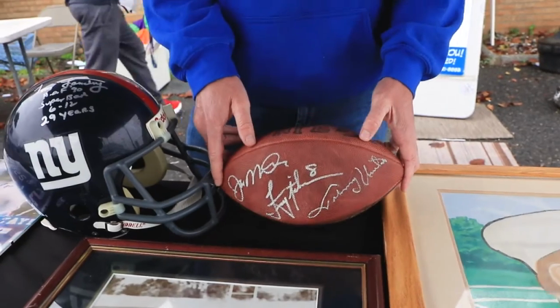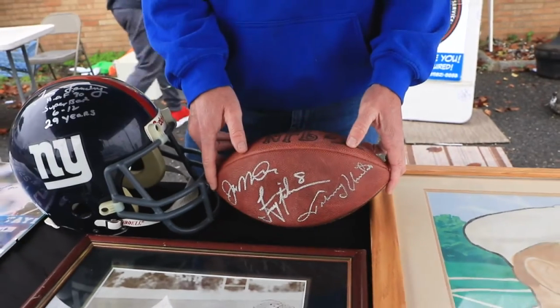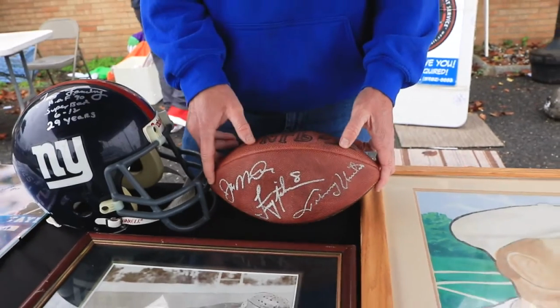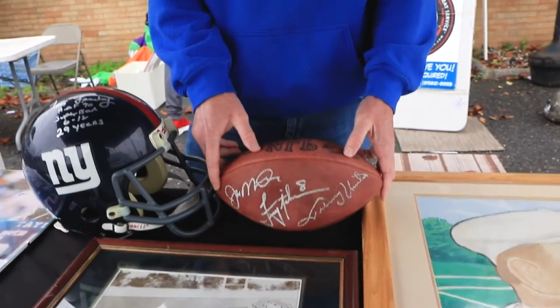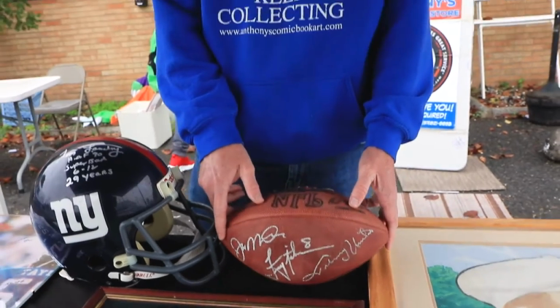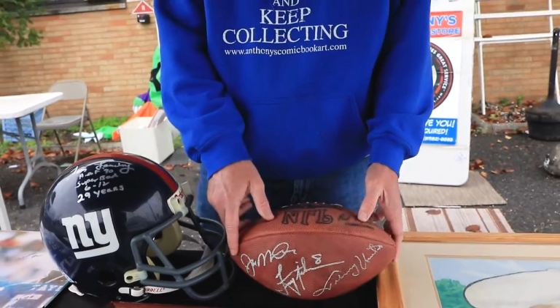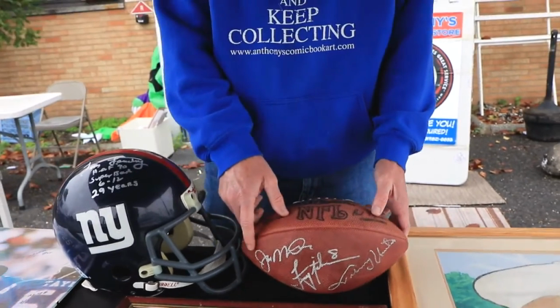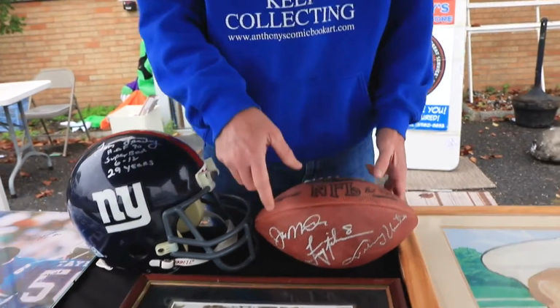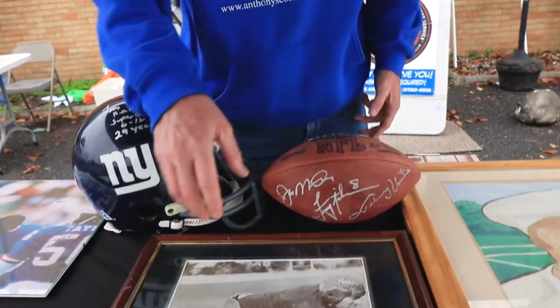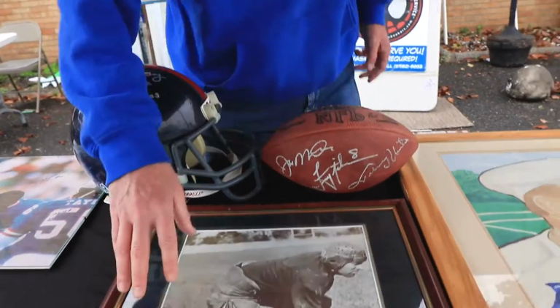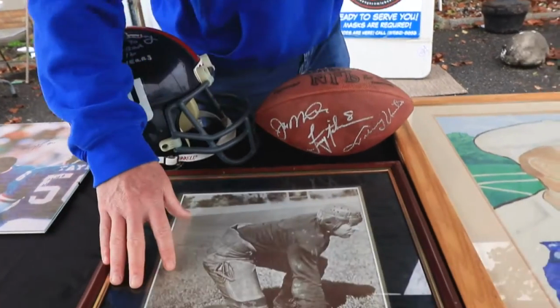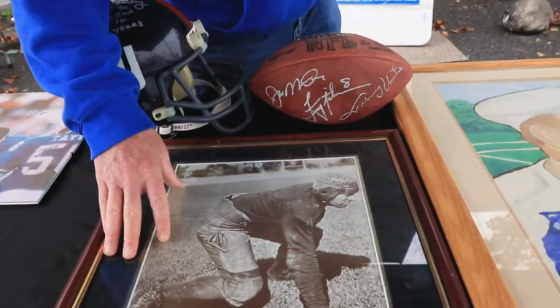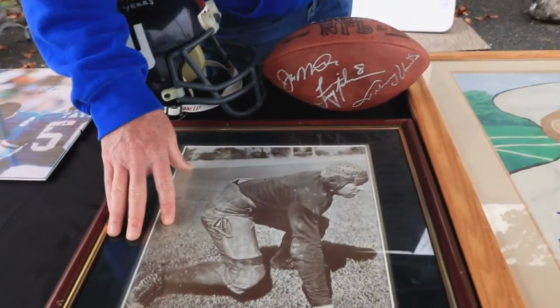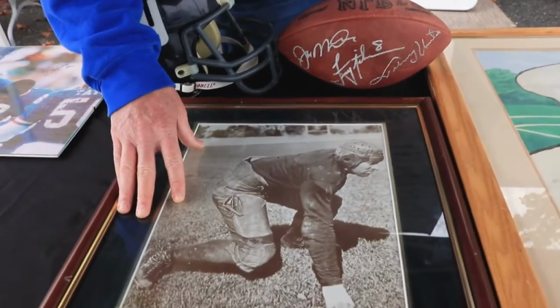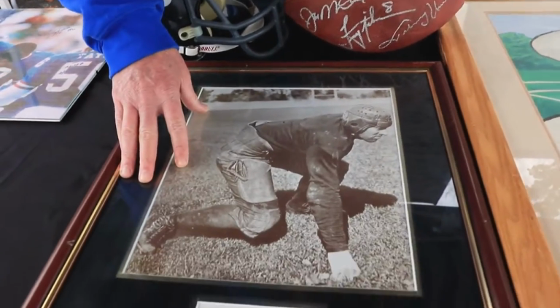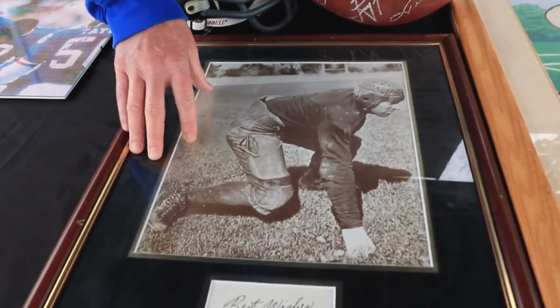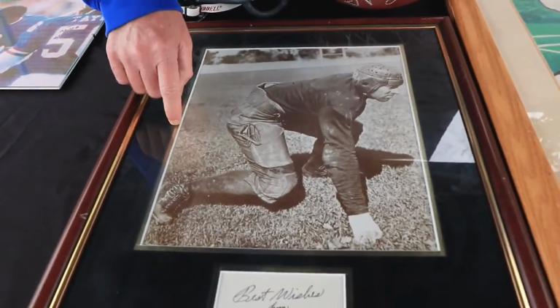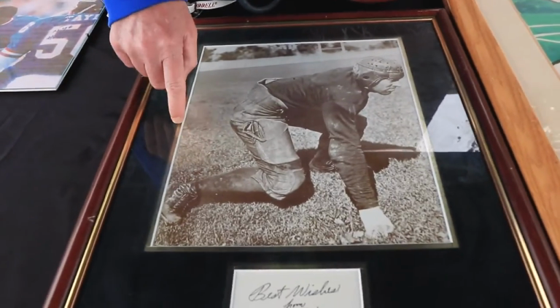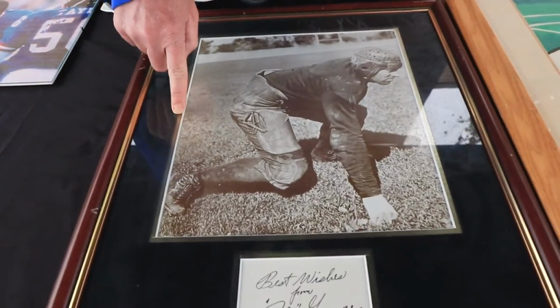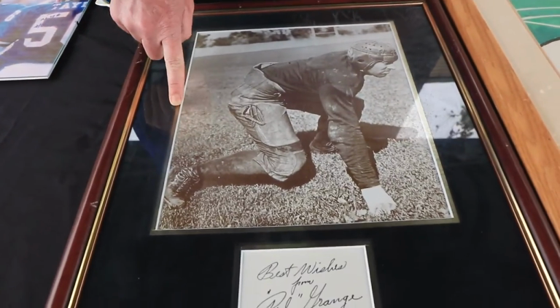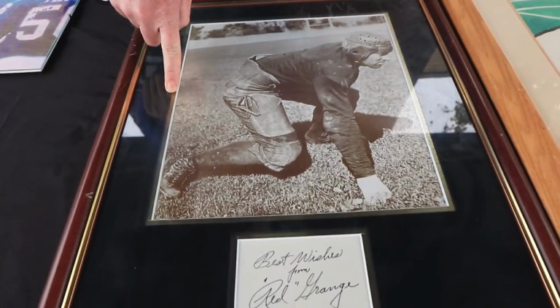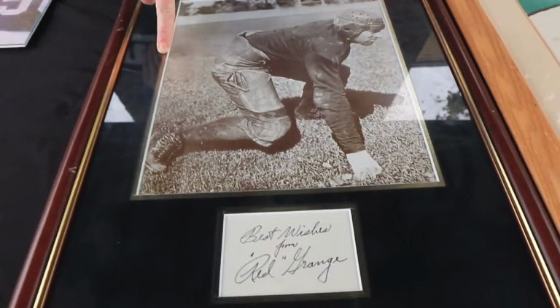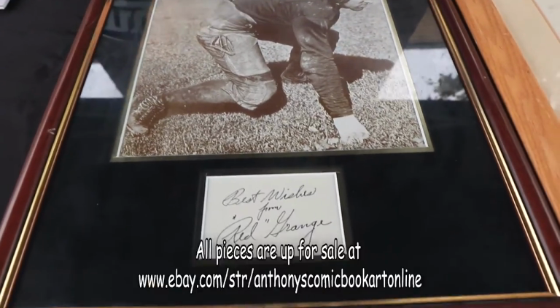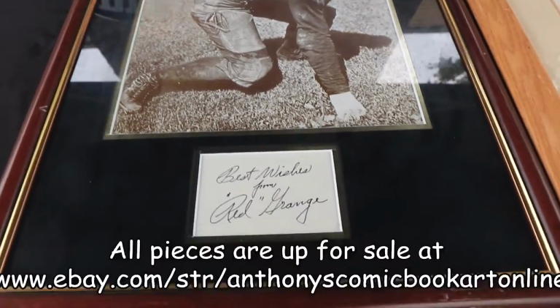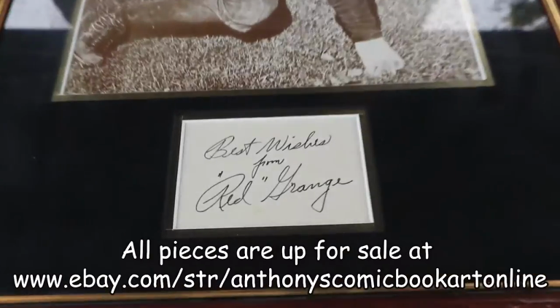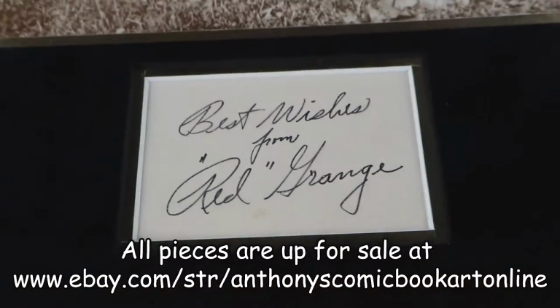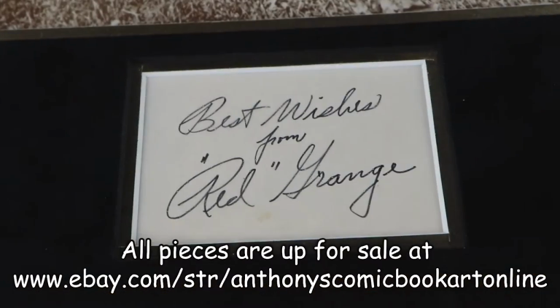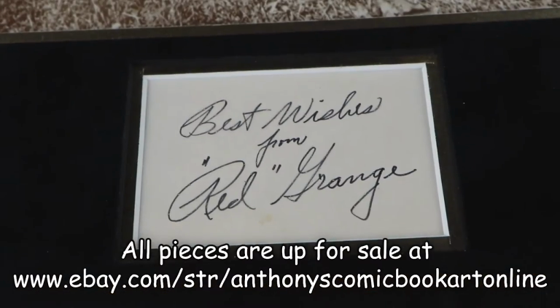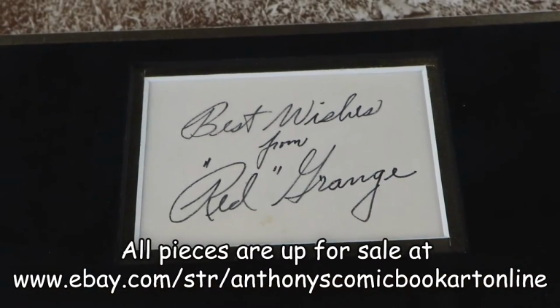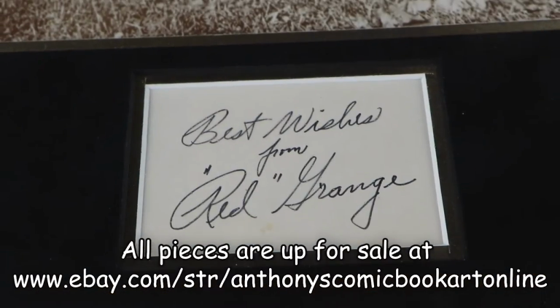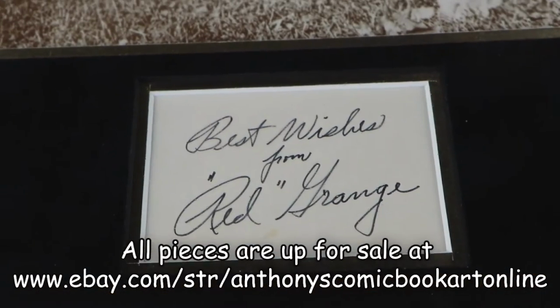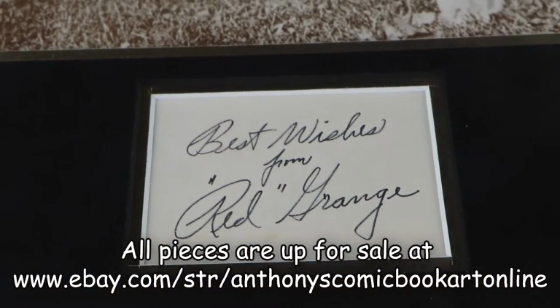Down here is a cut autograph of Red Grange, one of the four horsemen, inscribed 'best wishes from.'